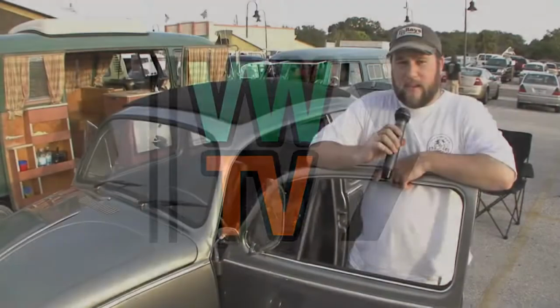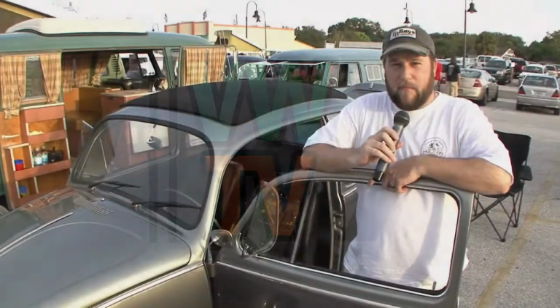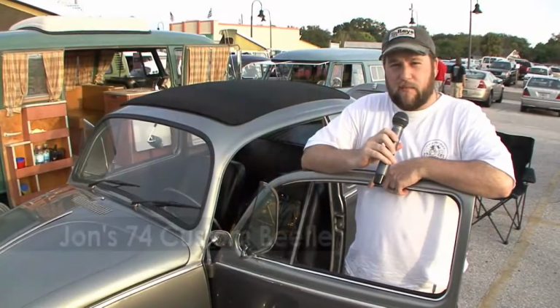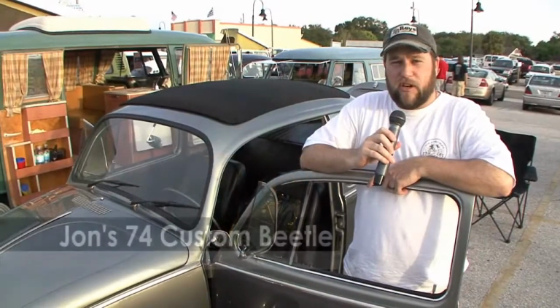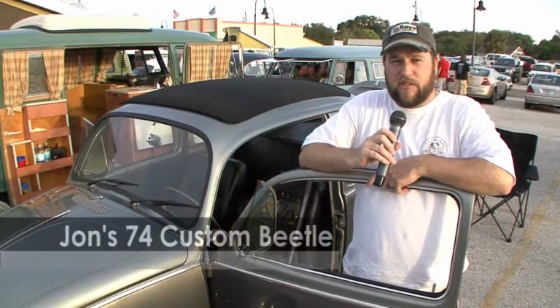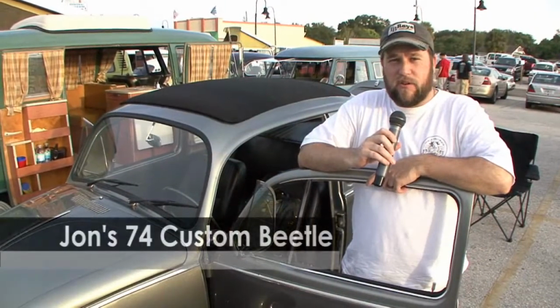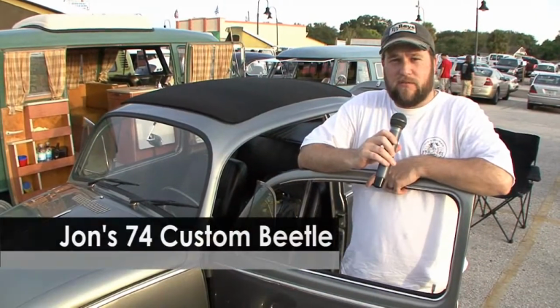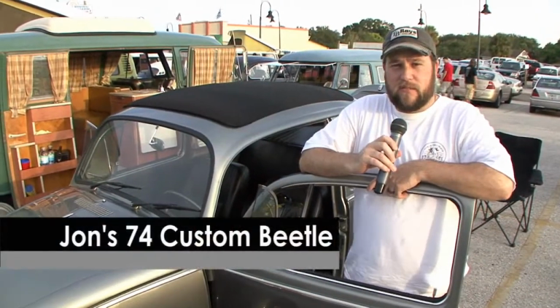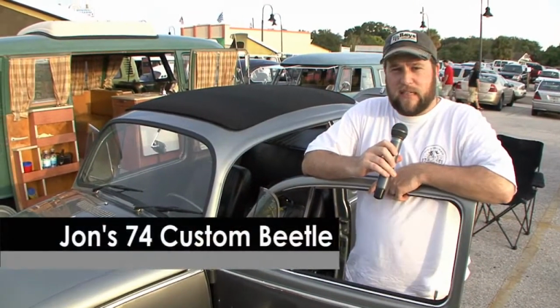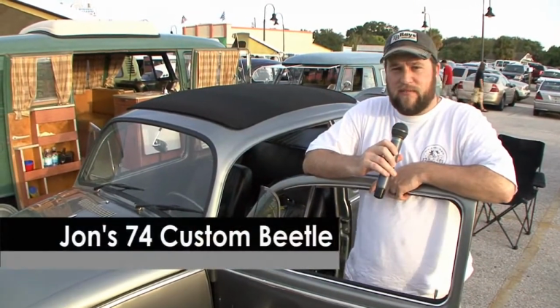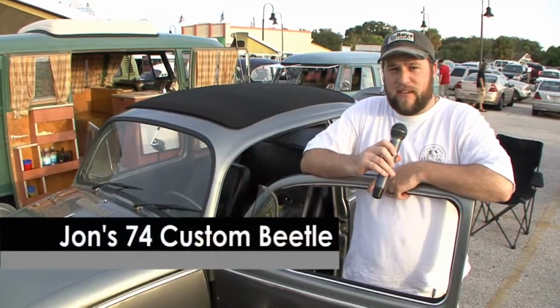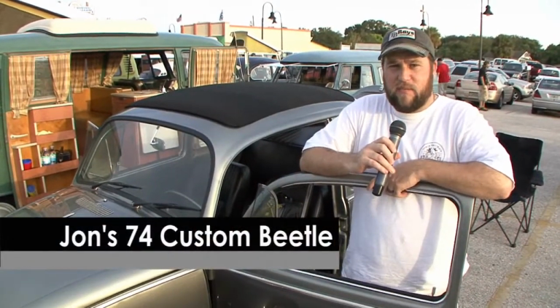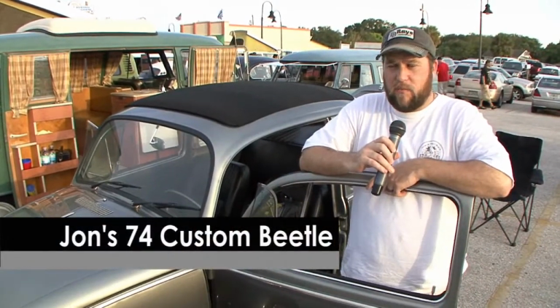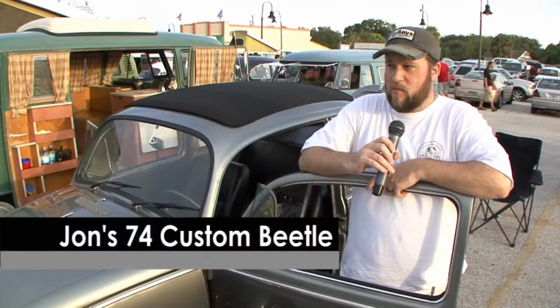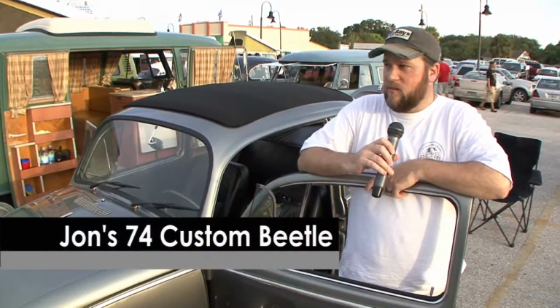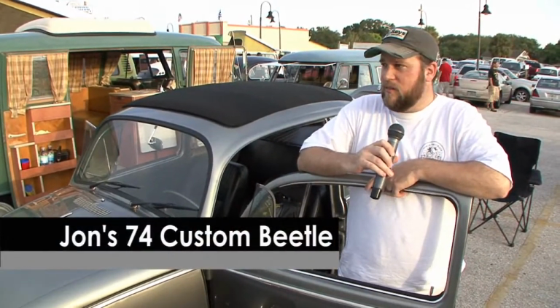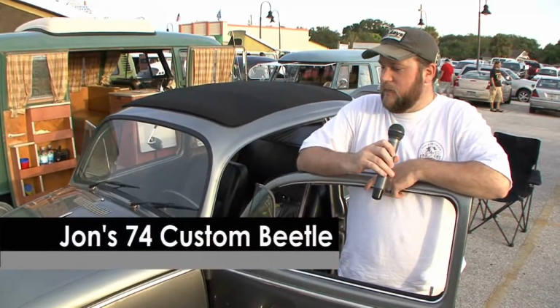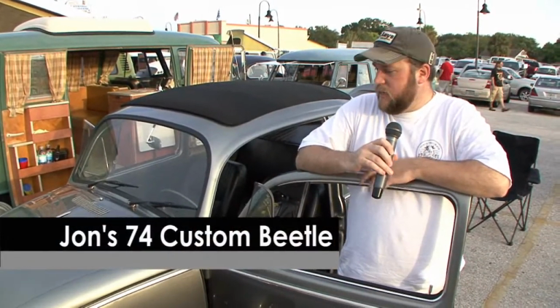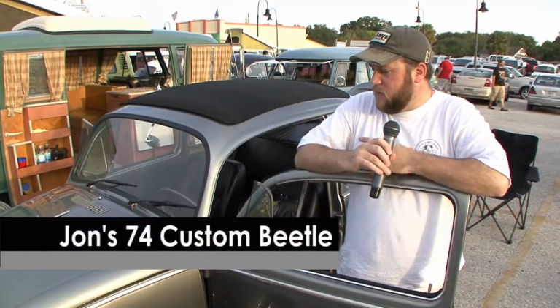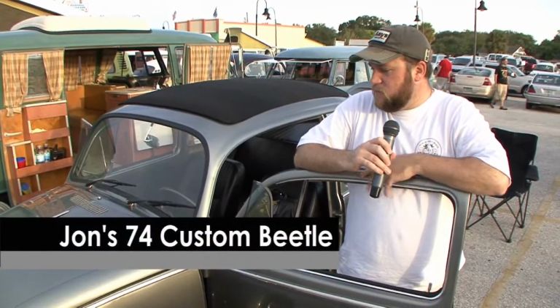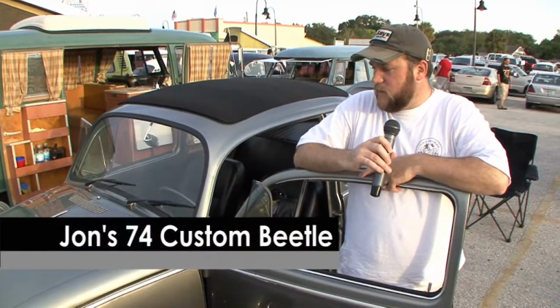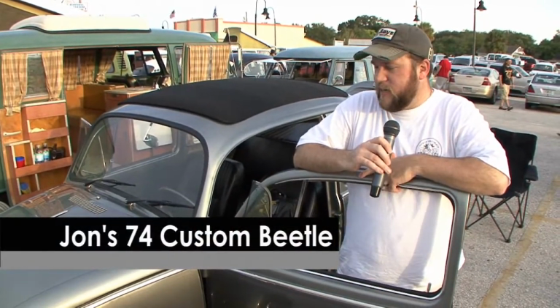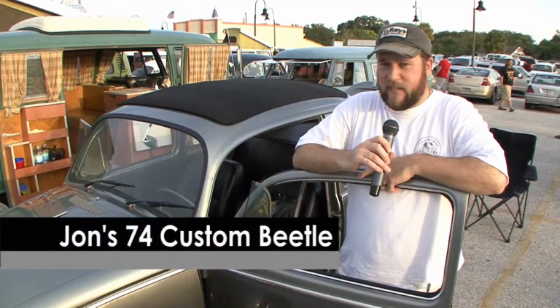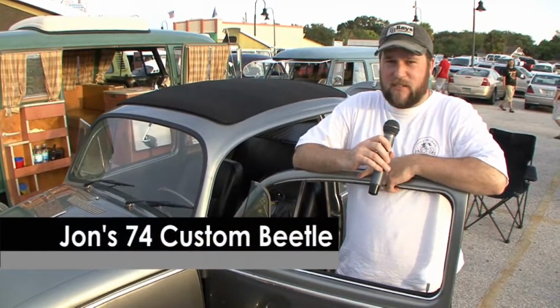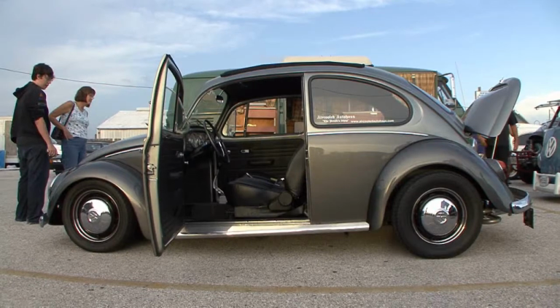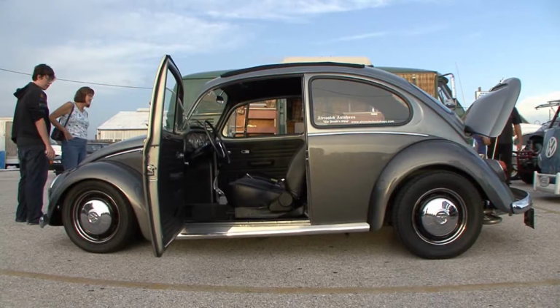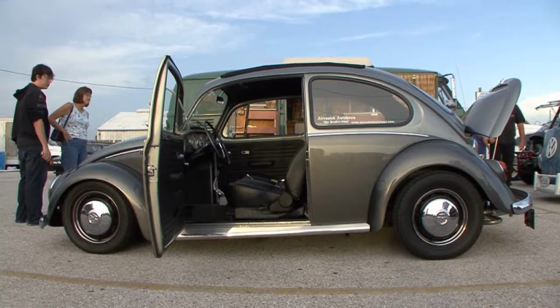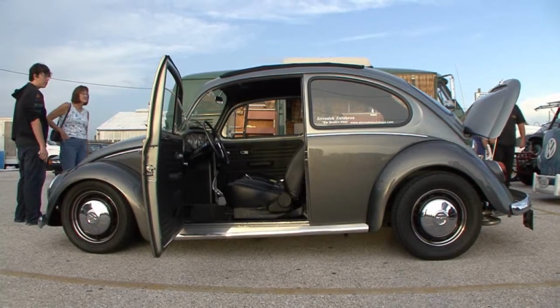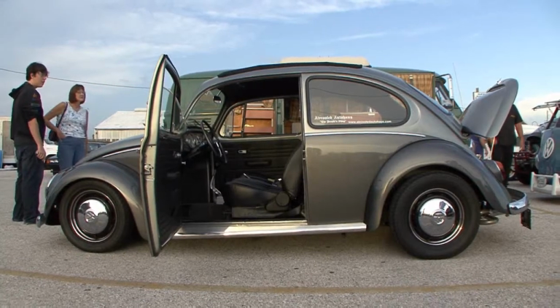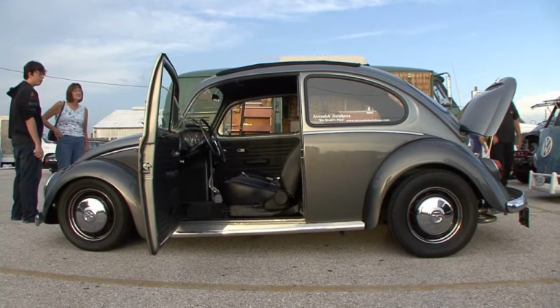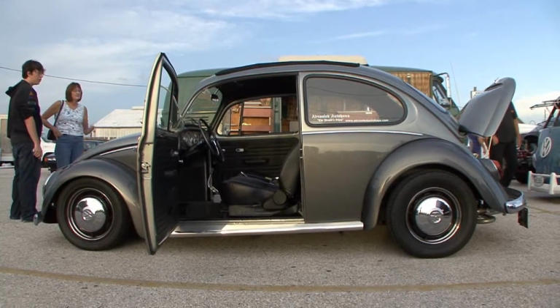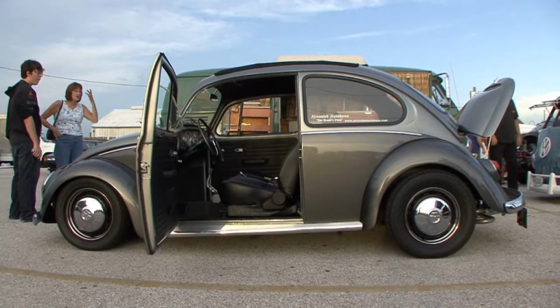My name is John Massaro. I live in Palm Harbor and this is my 1974 custom VW Beetle.